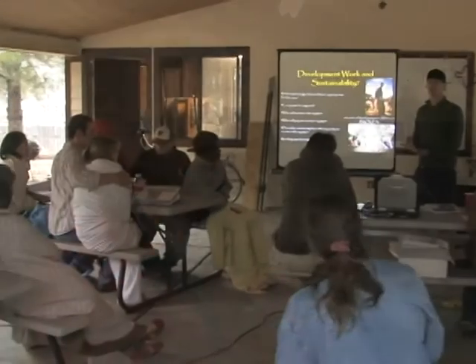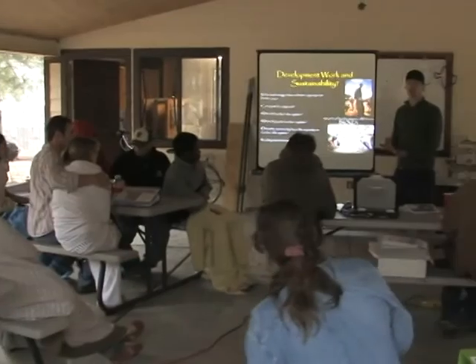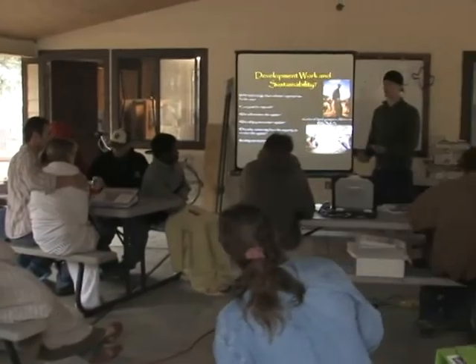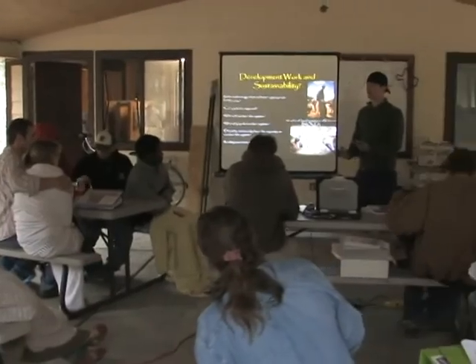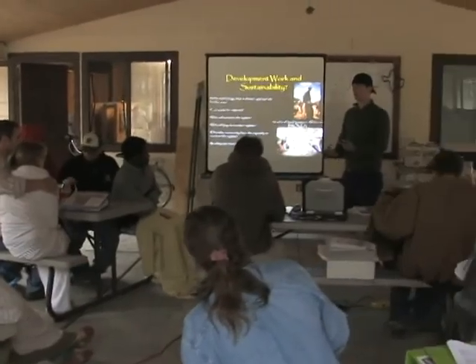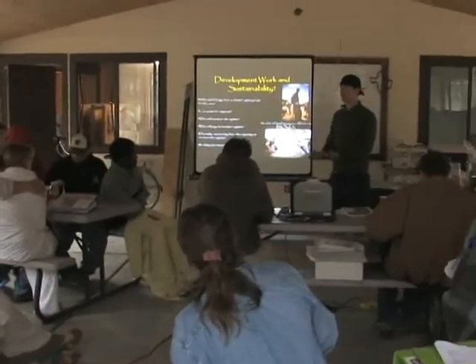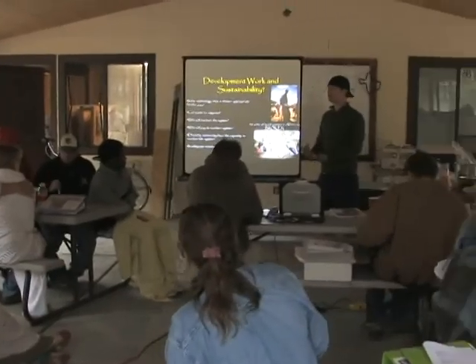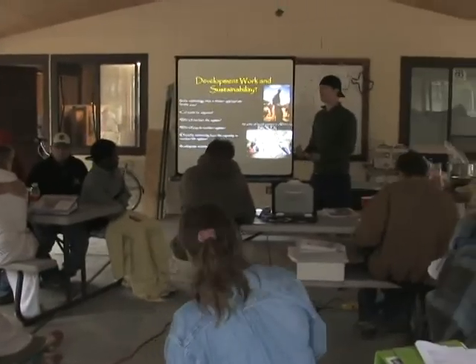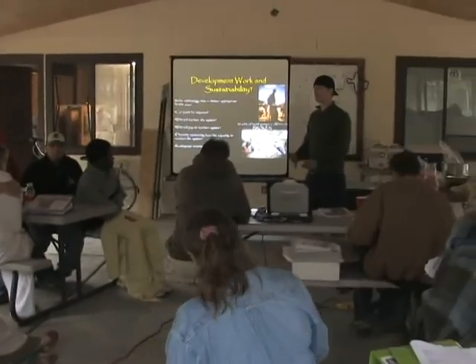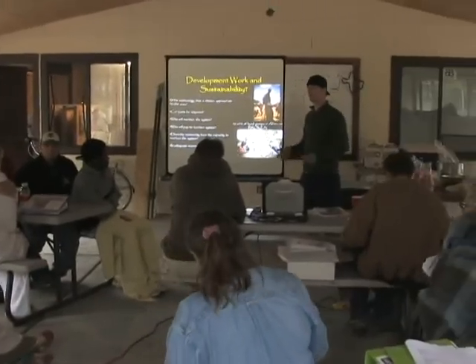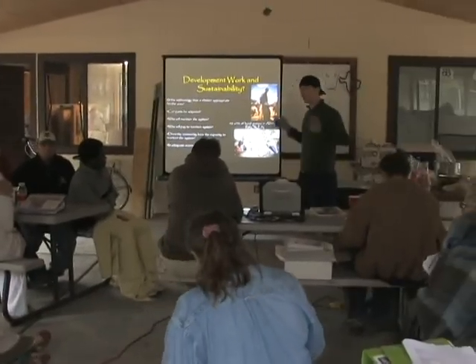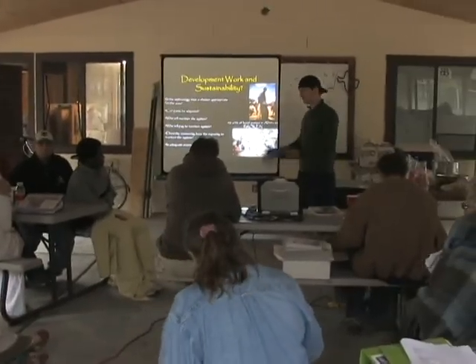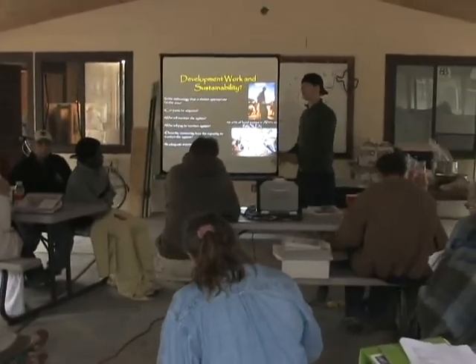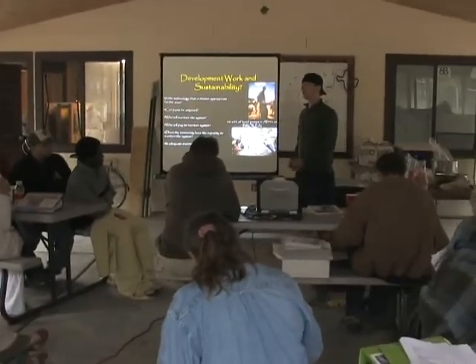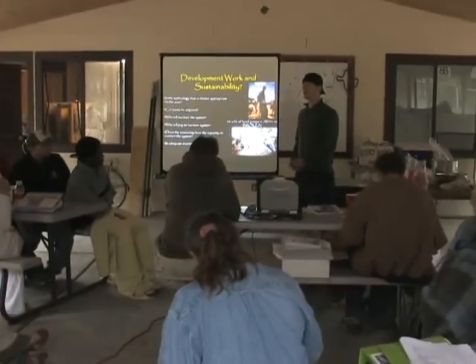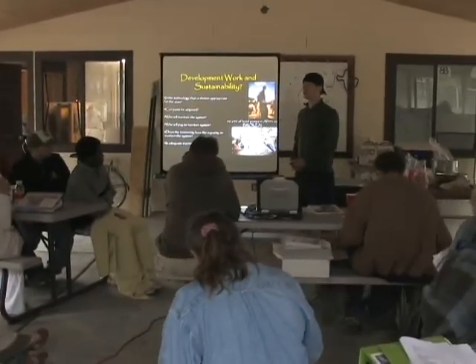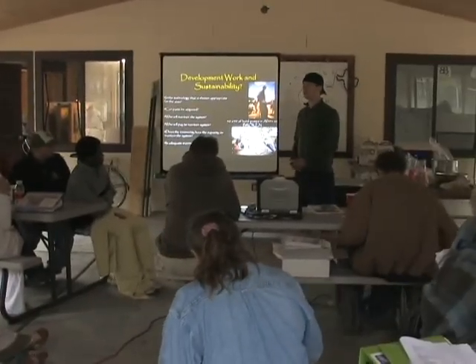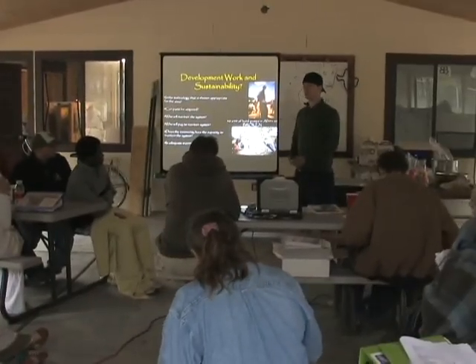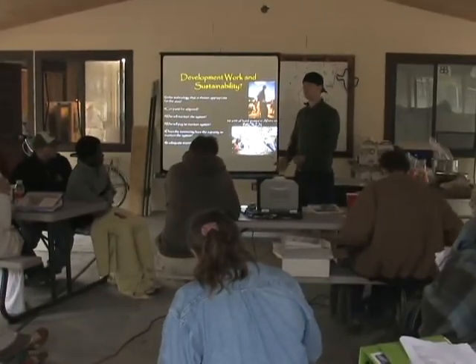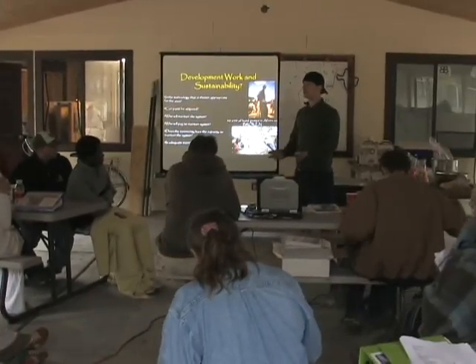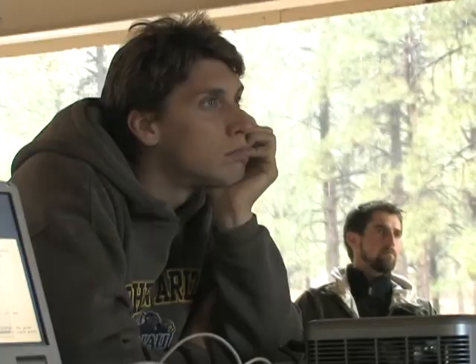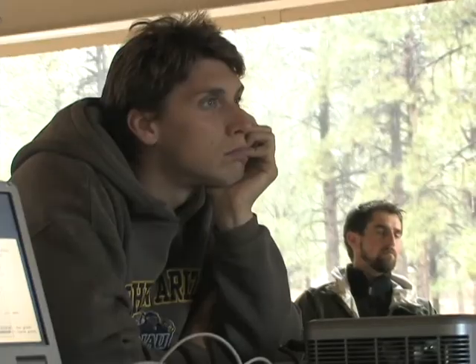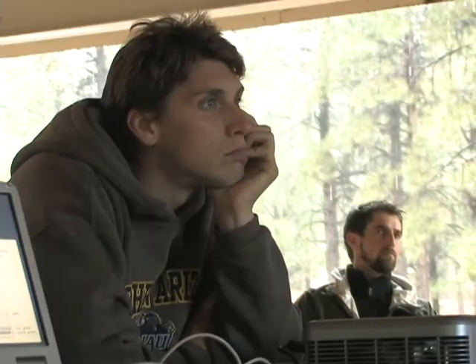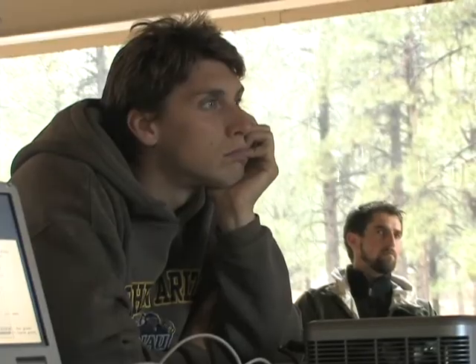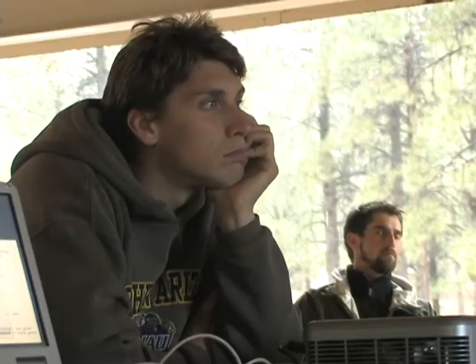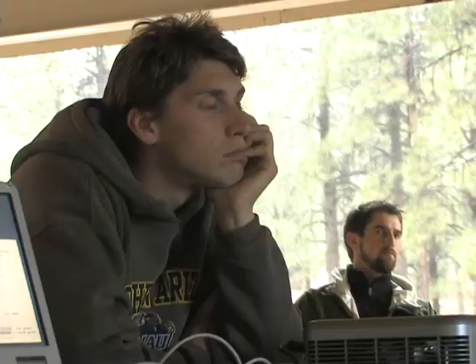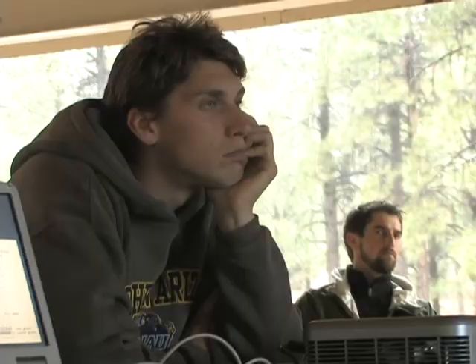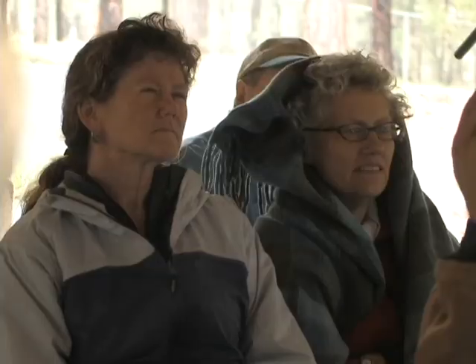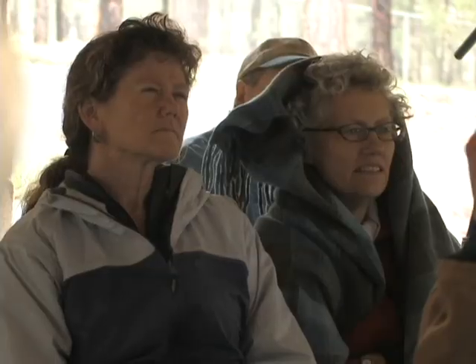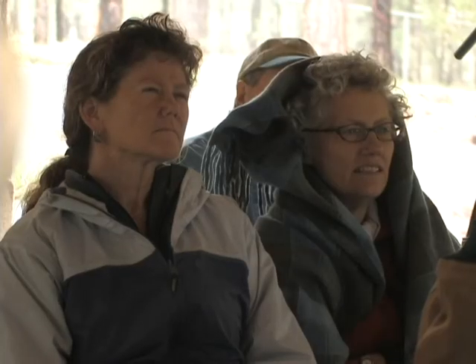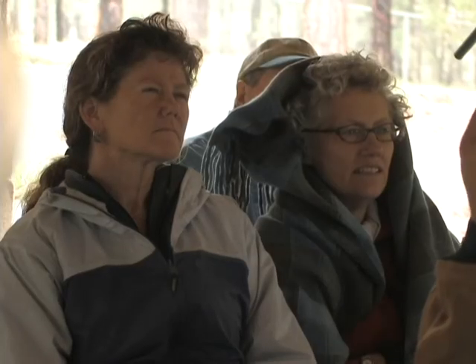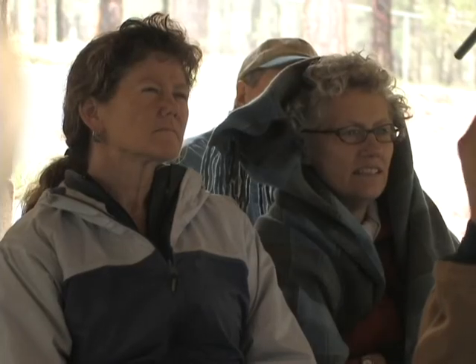So an idea was born for this Engineers Without Borders NAU chapter: a five-day training workshop.